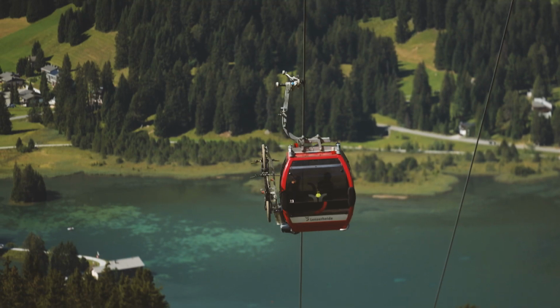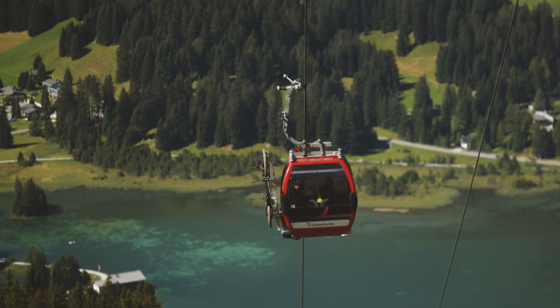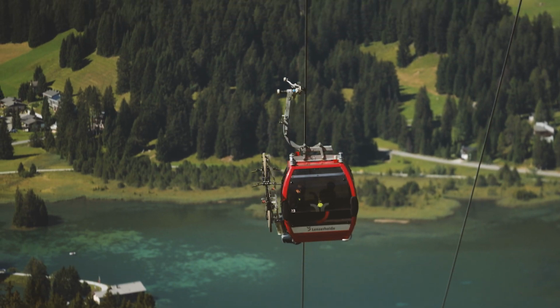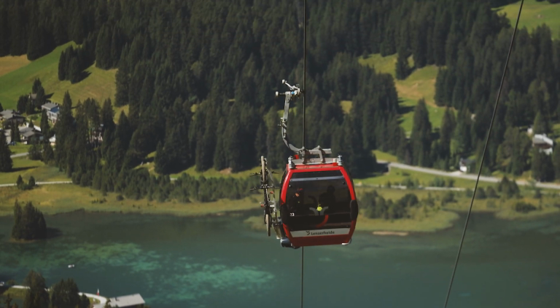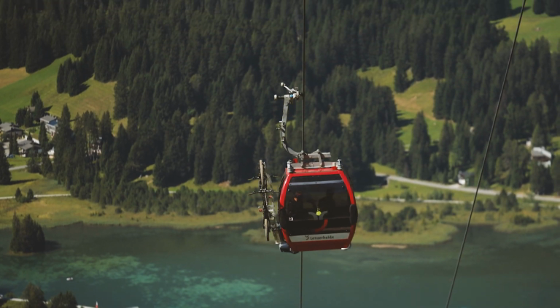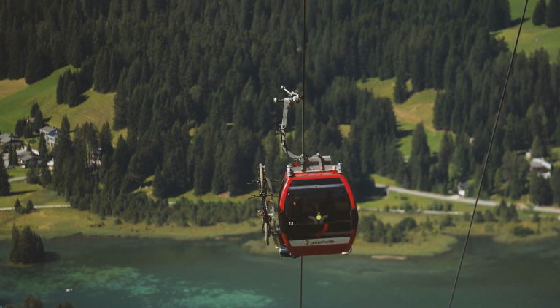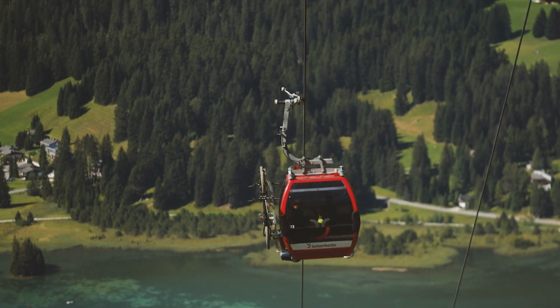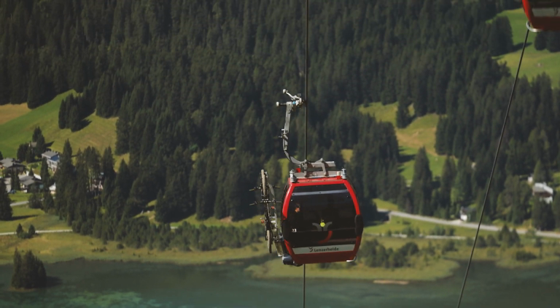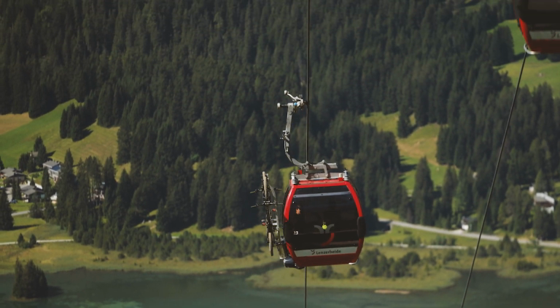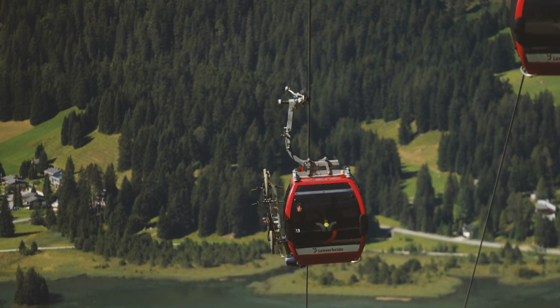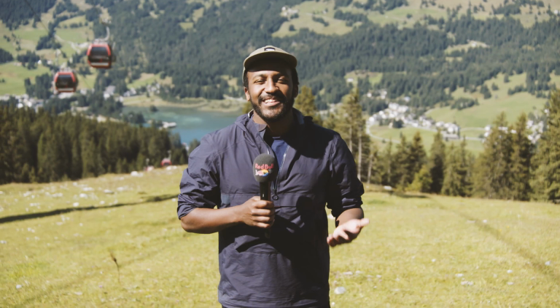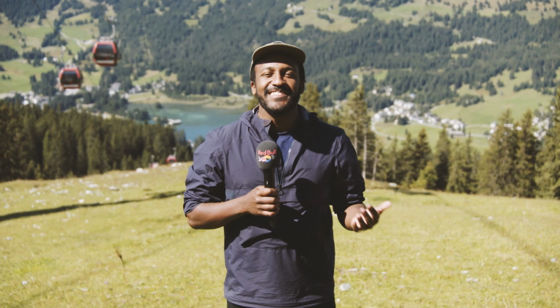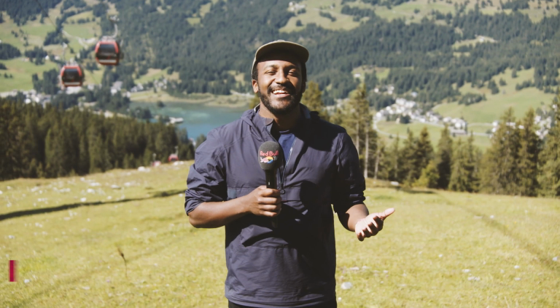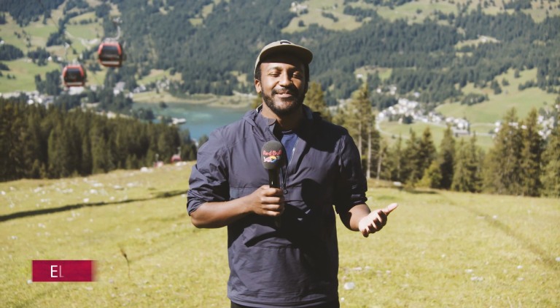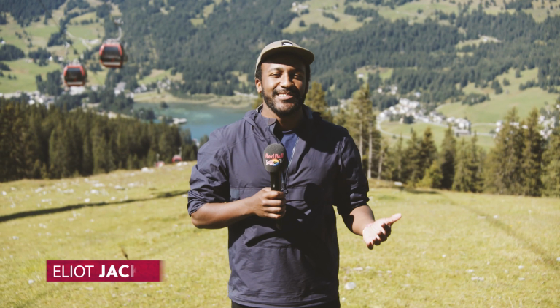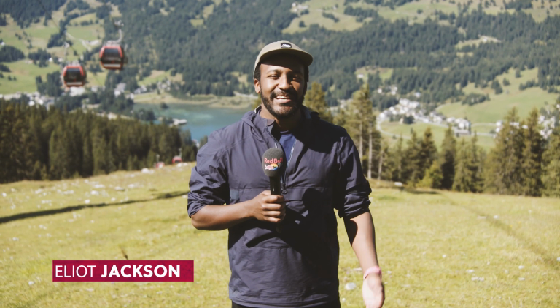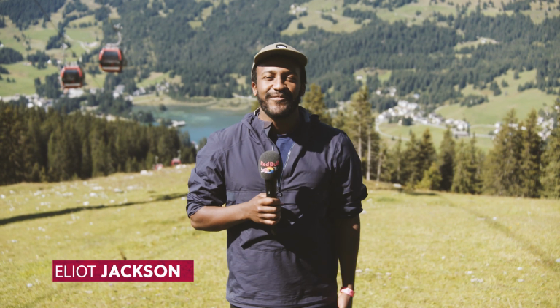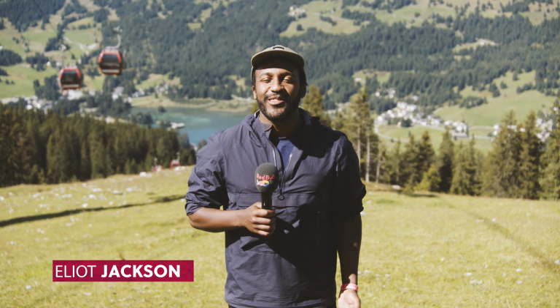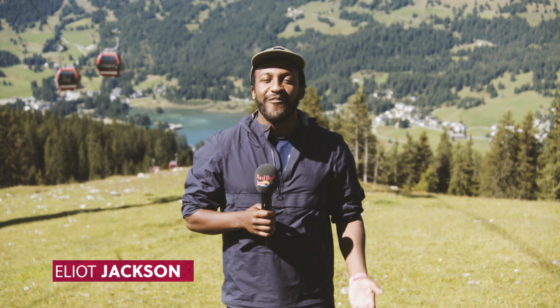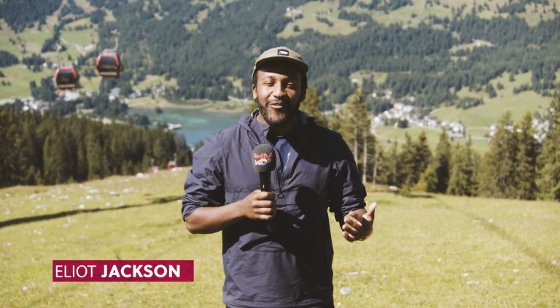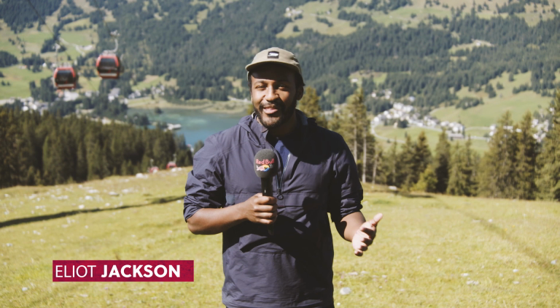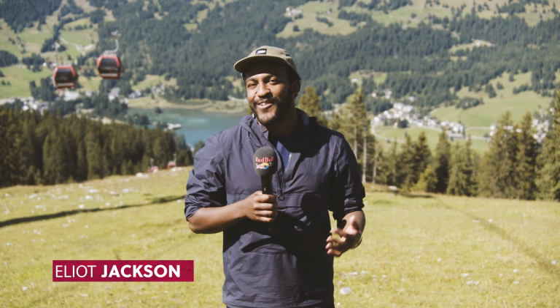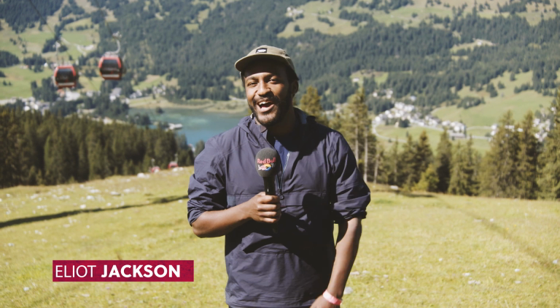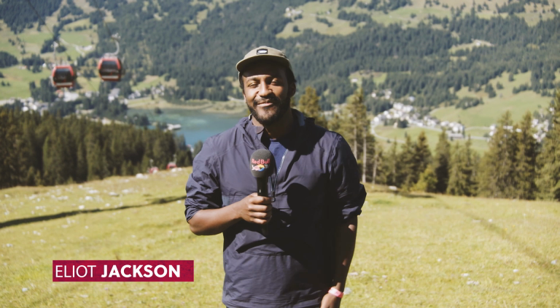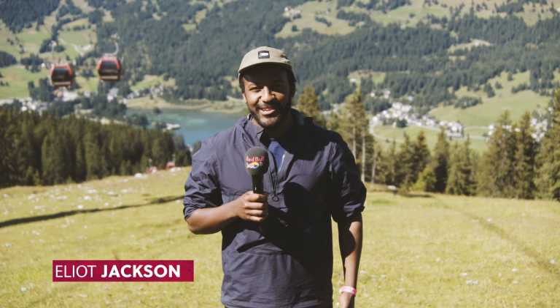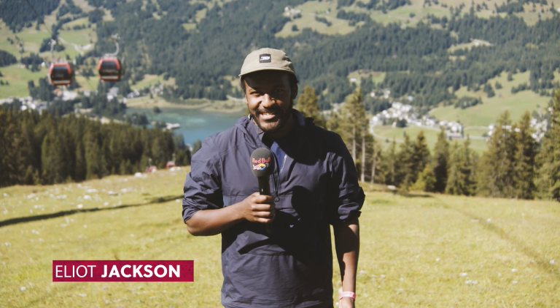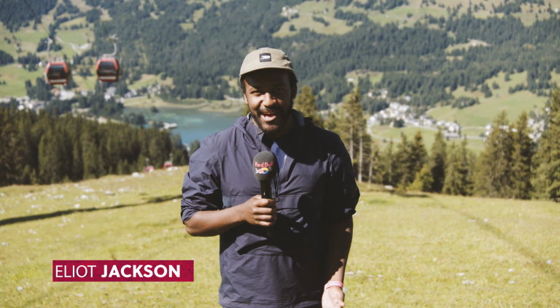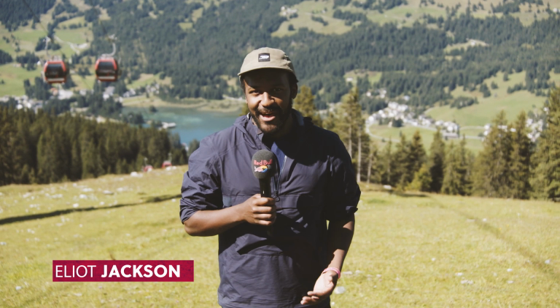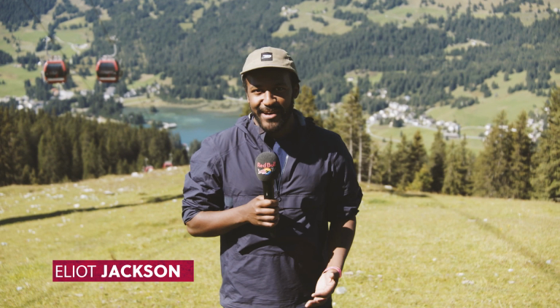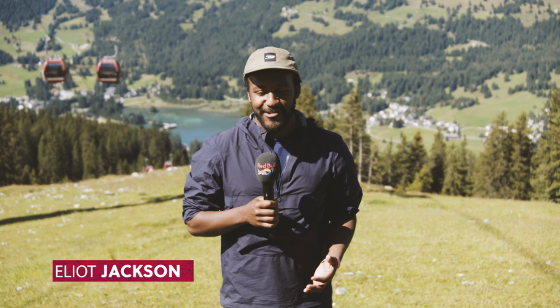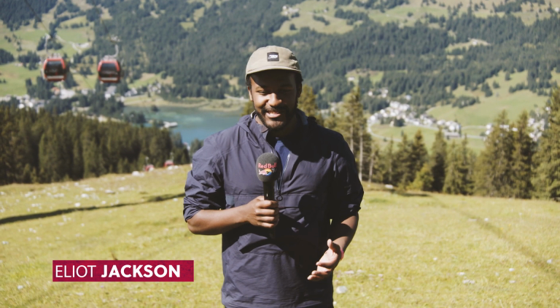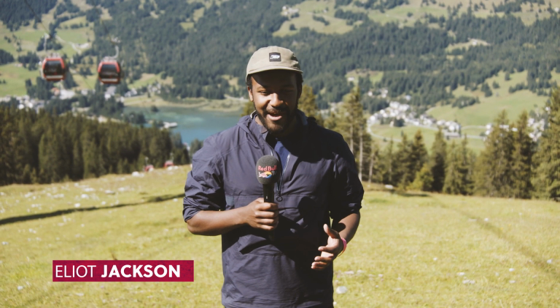I'm Elliot Jackson and welcome to Lenzerheide, Switzerland for the fourth round of the UCI Mountain Bike World Cup.